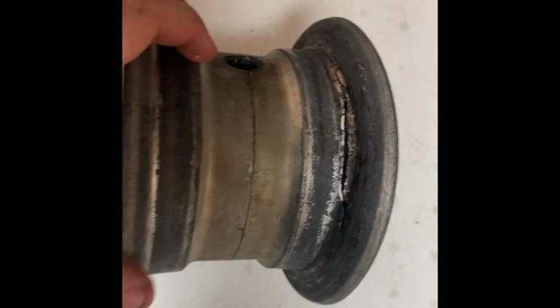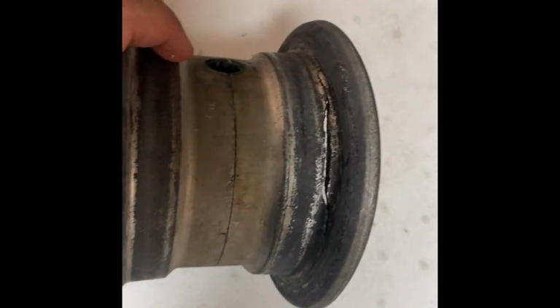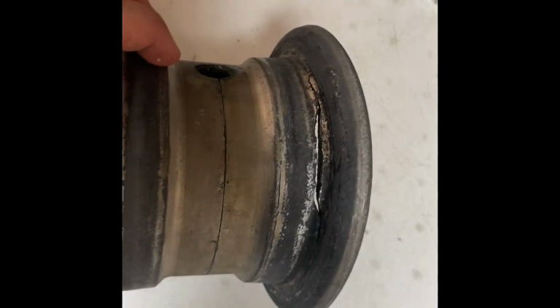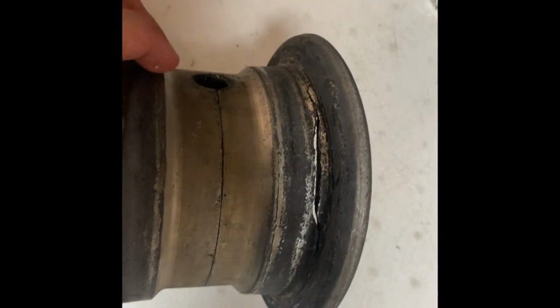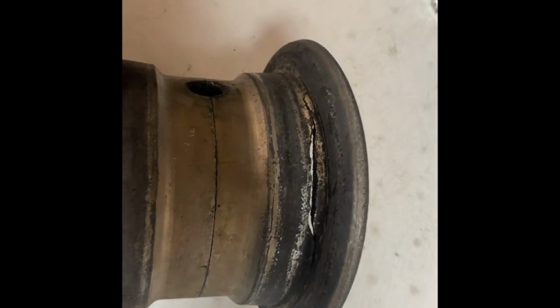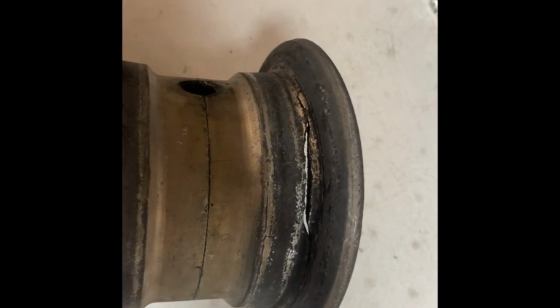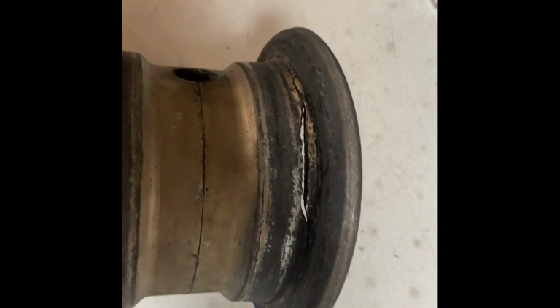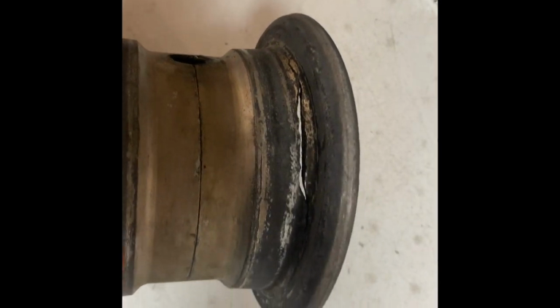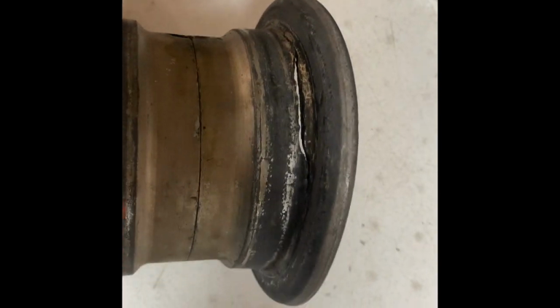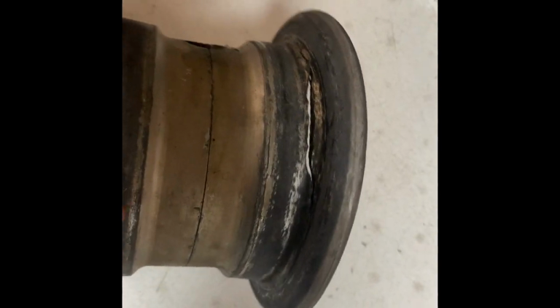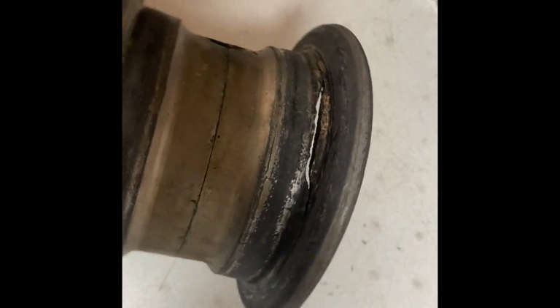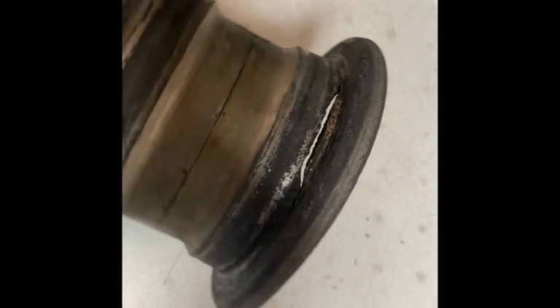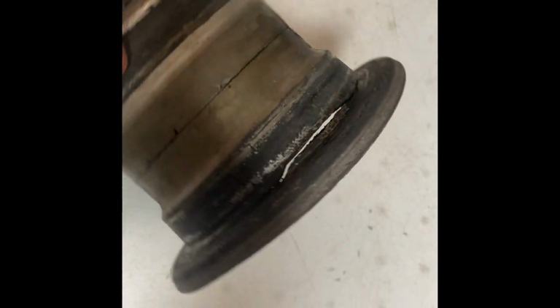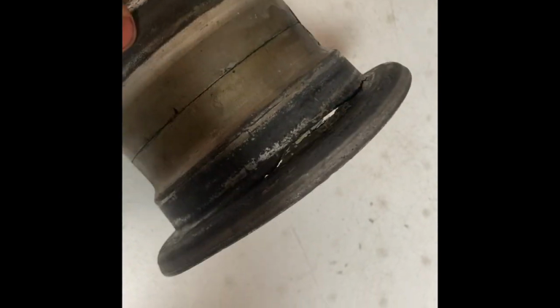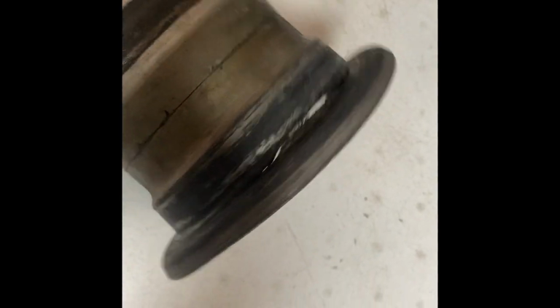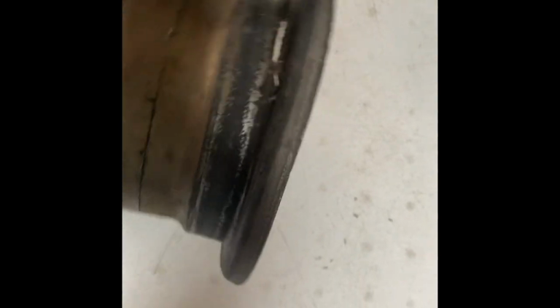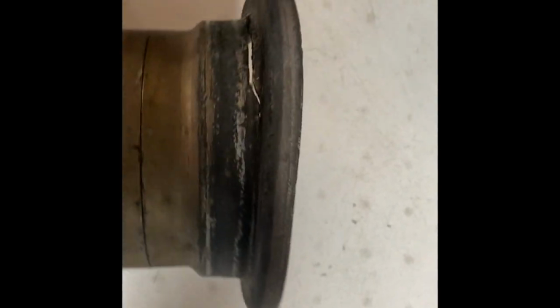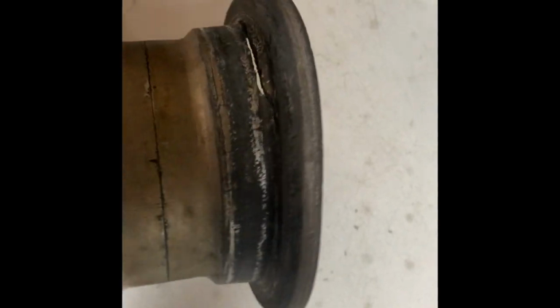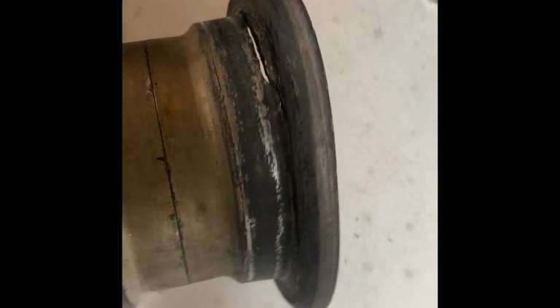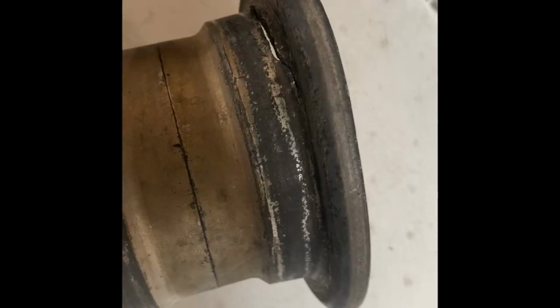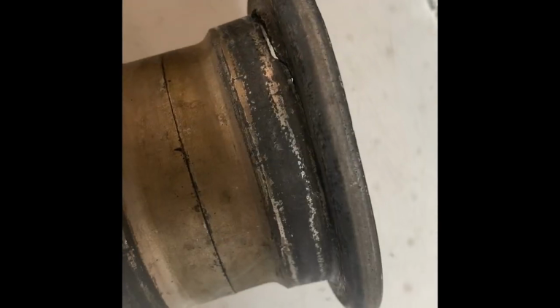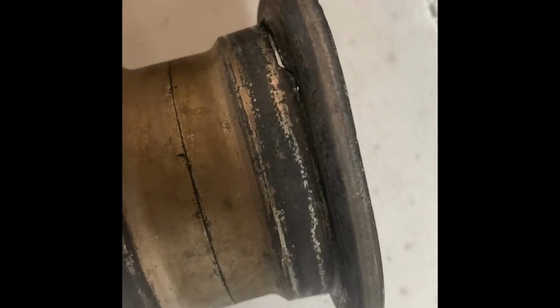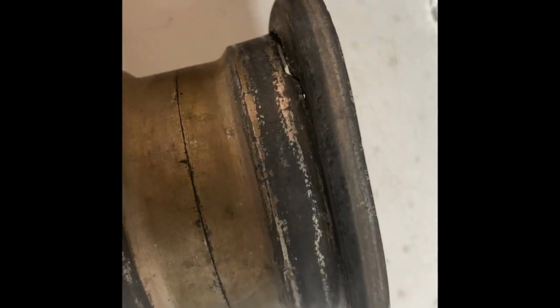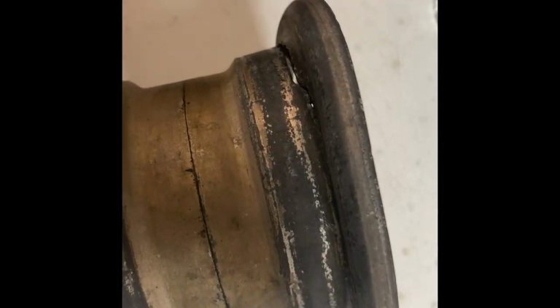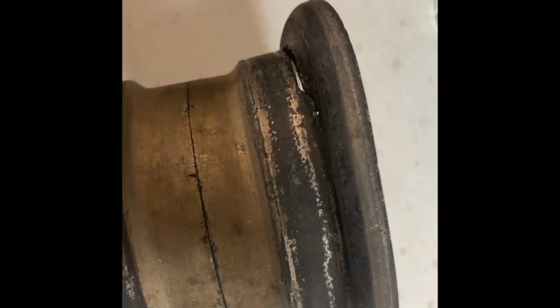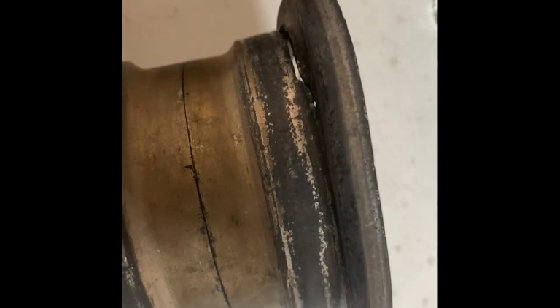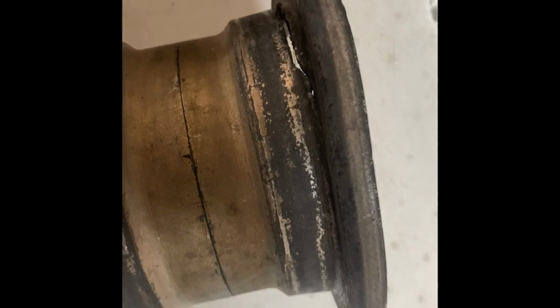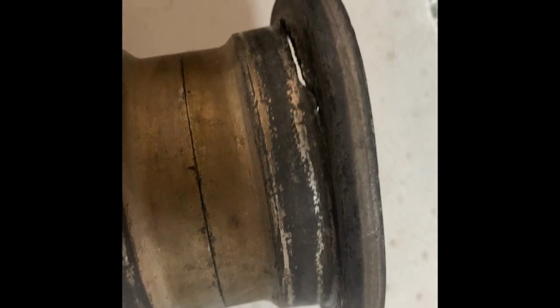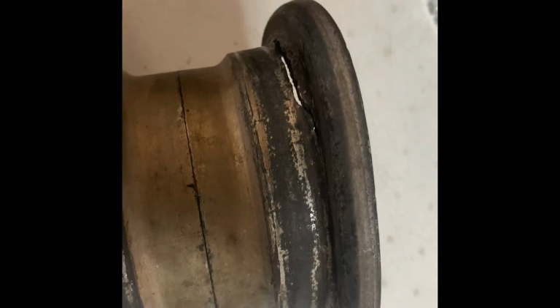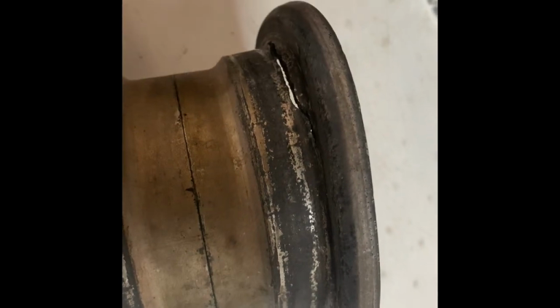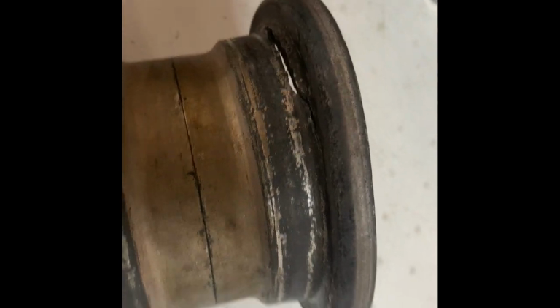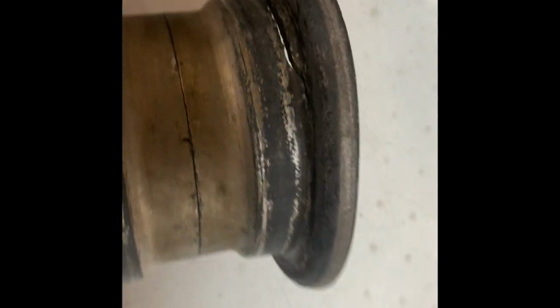Sir, it looks like we're gonna have to get you a new wheel. See? You see where it's cracked? Are you willing to pay for a new wheel?